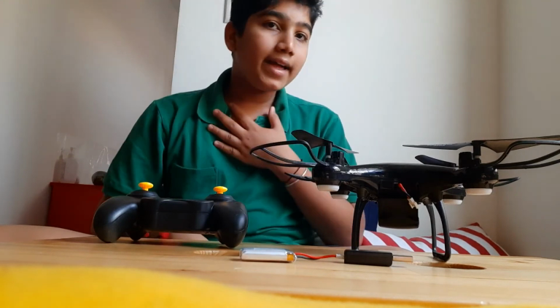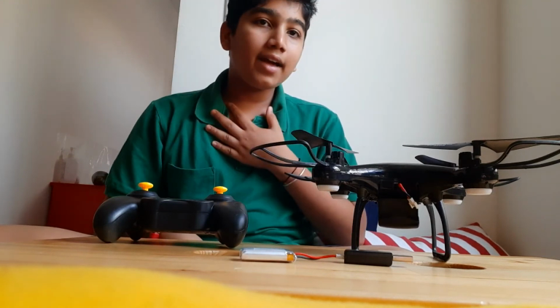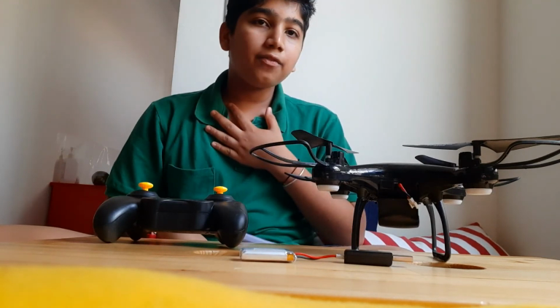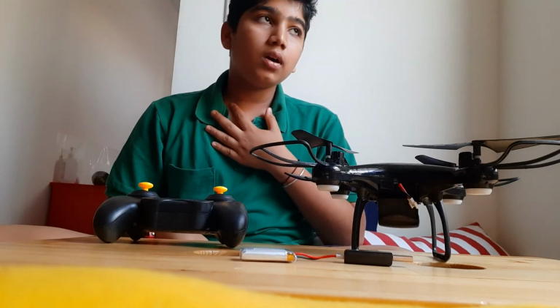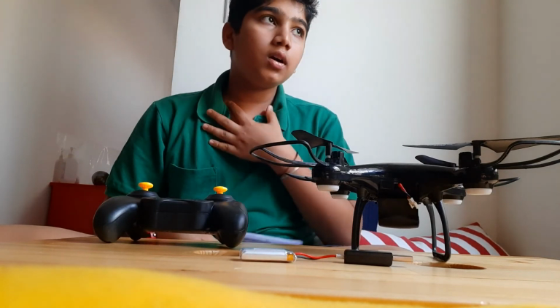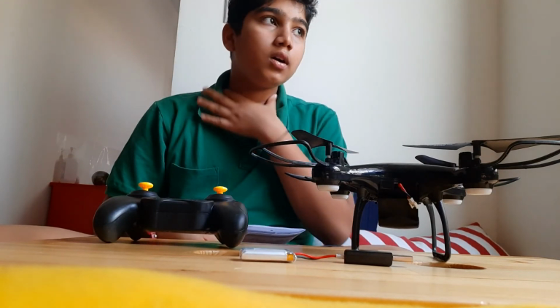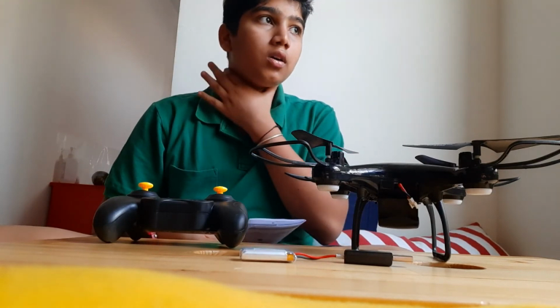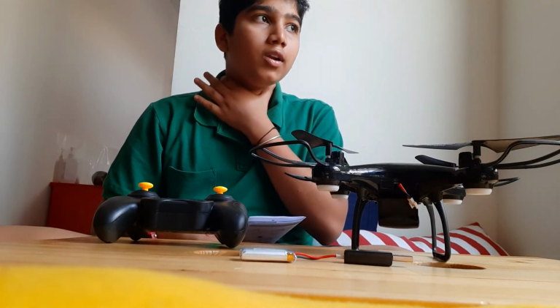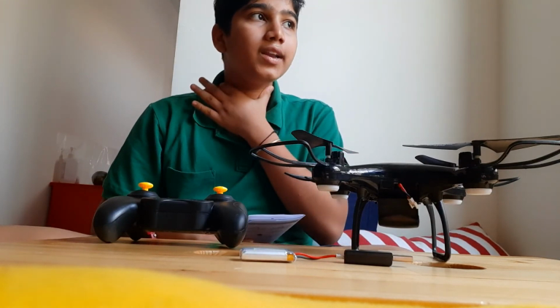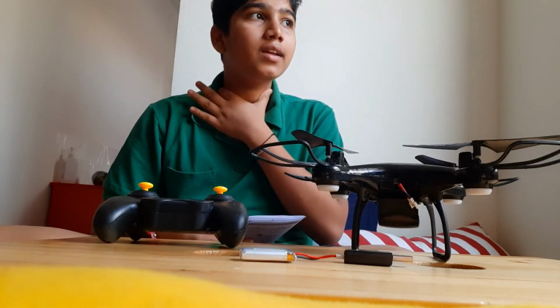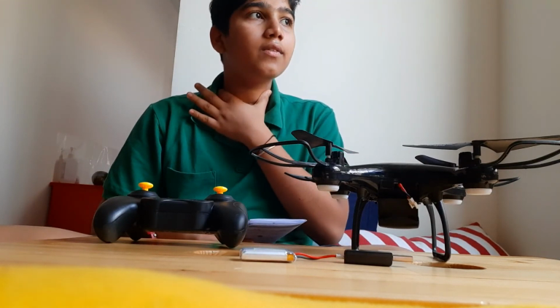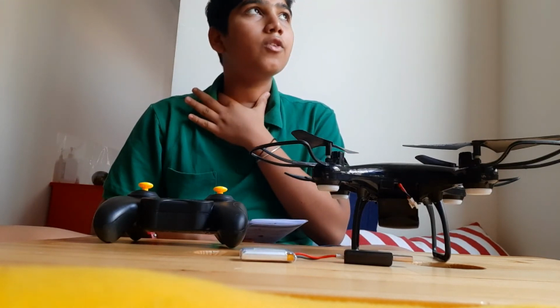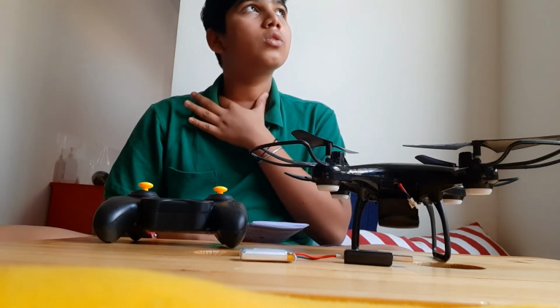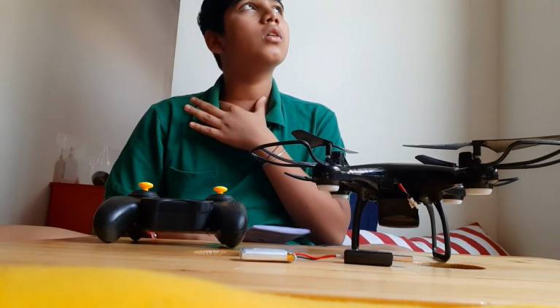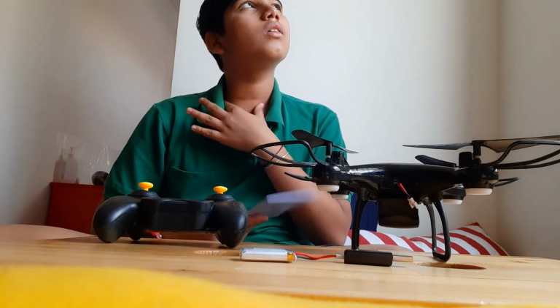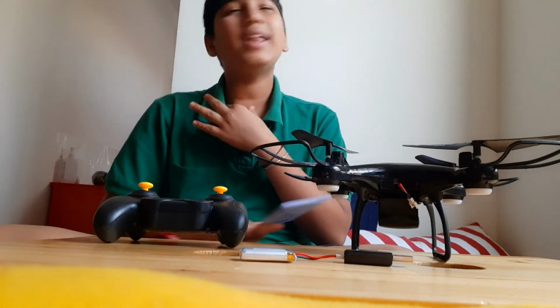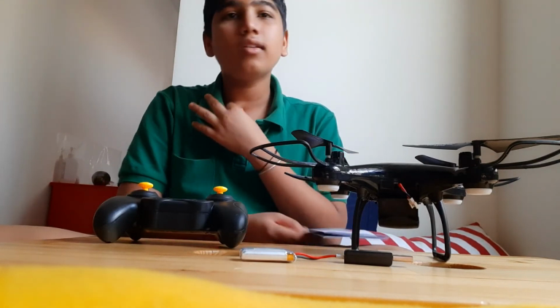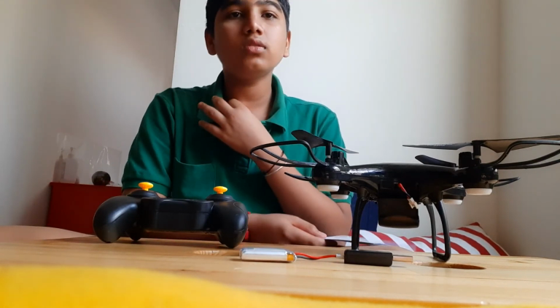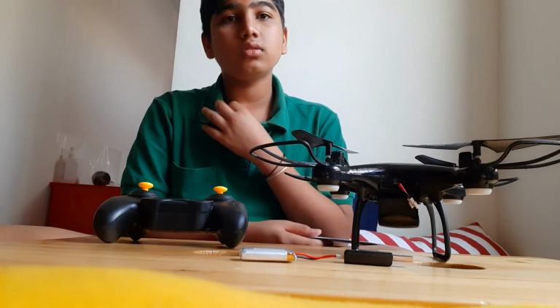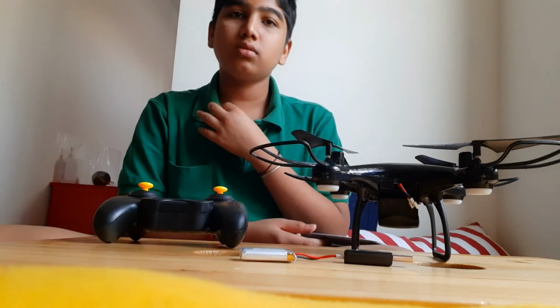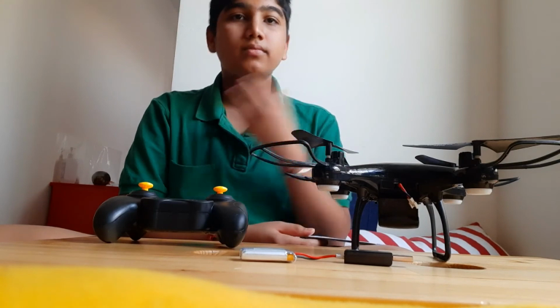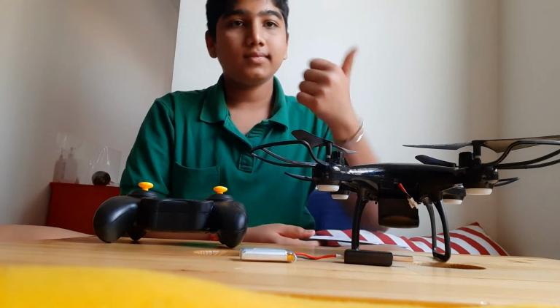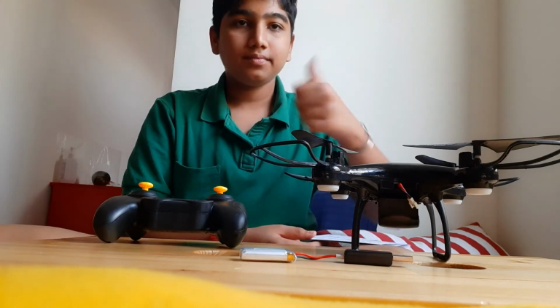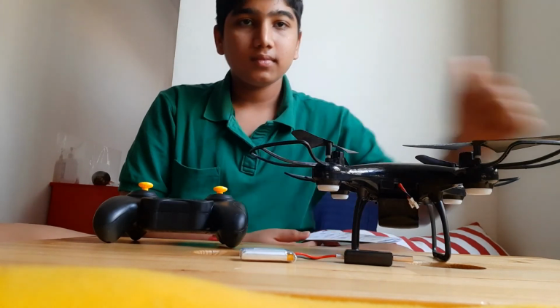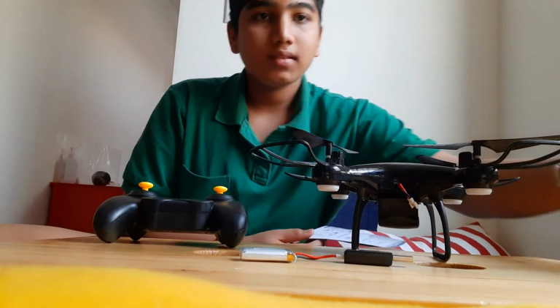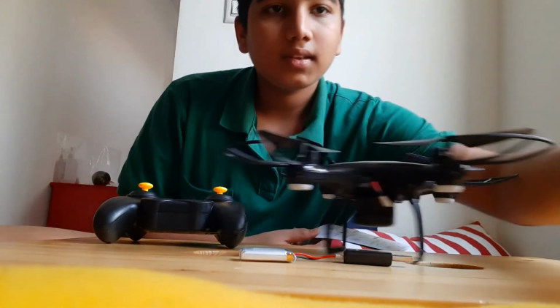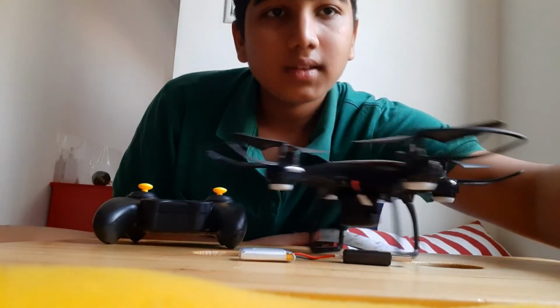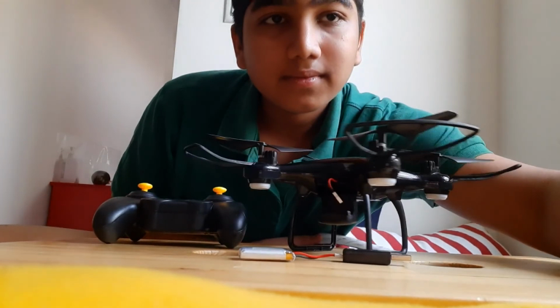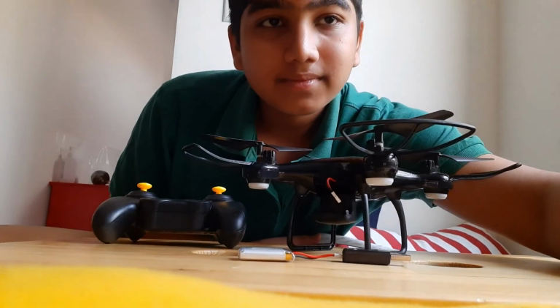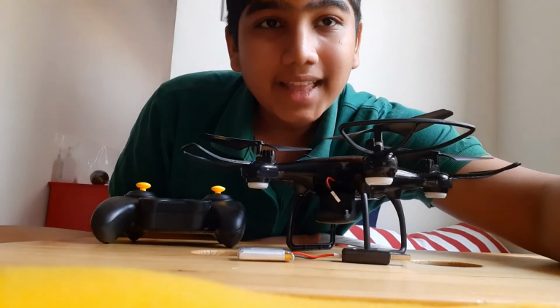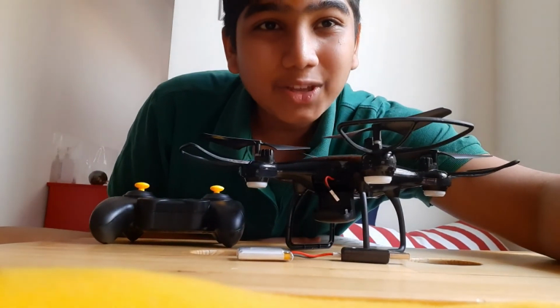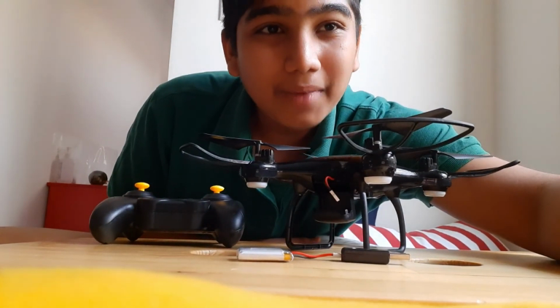I have already flown many drones. Thank you, bye.